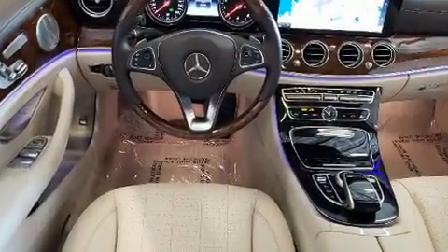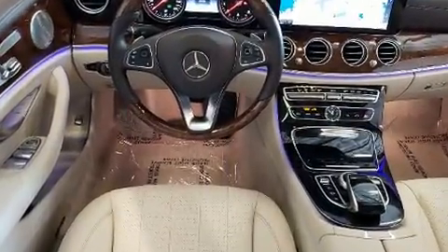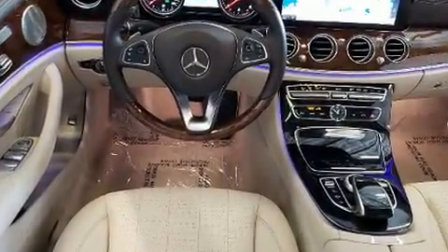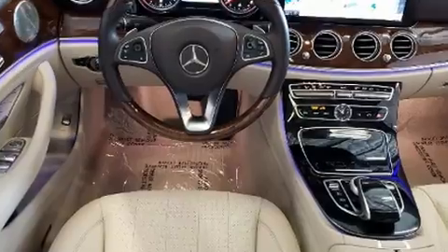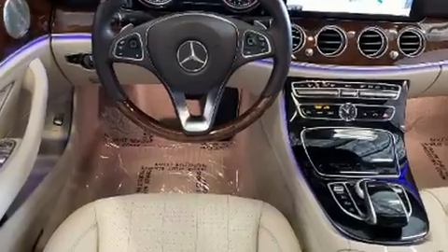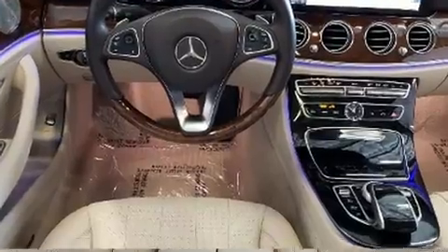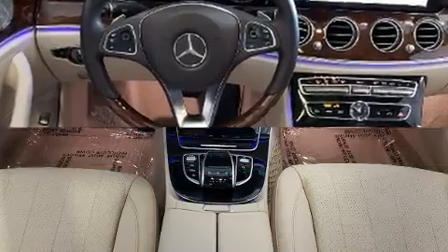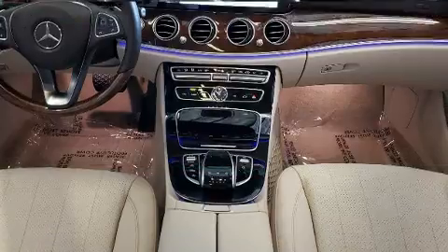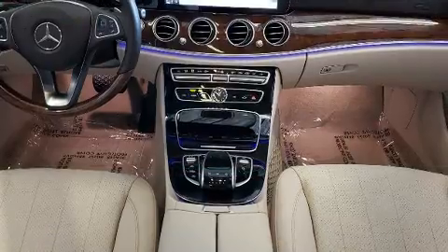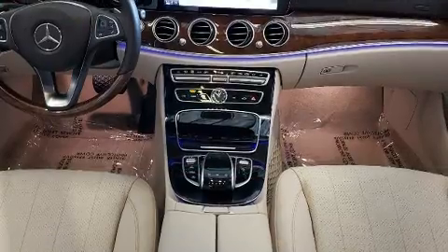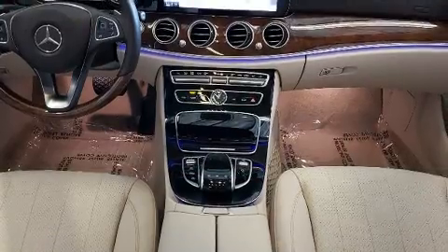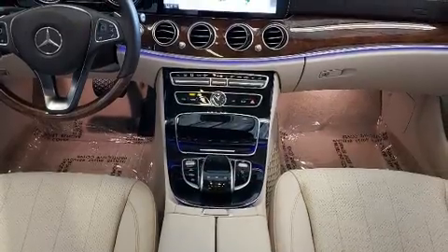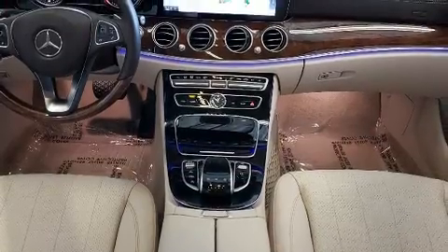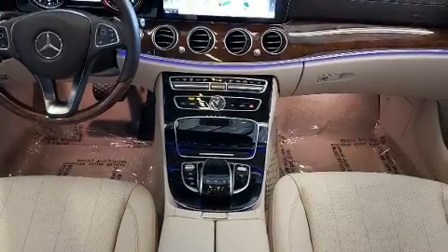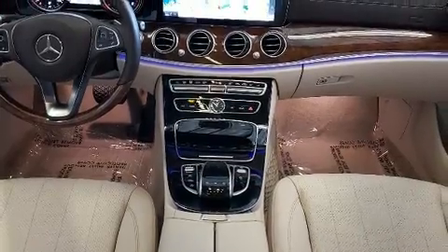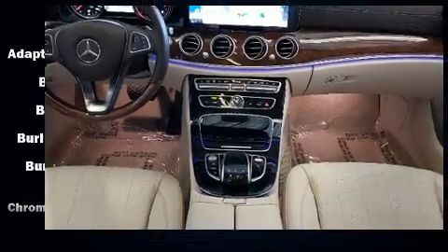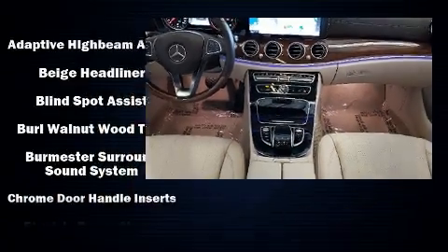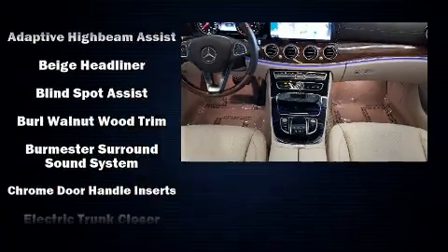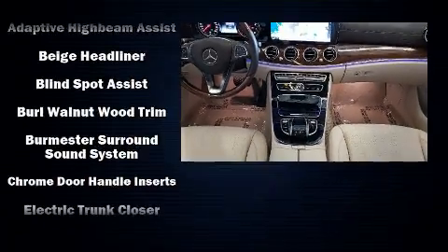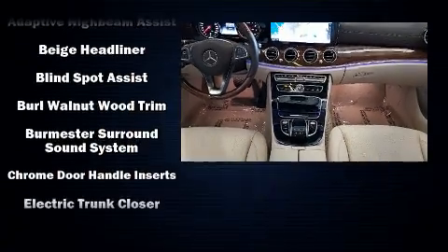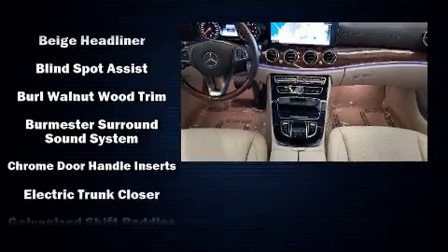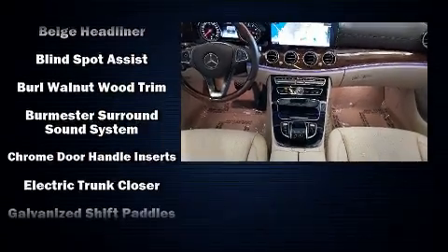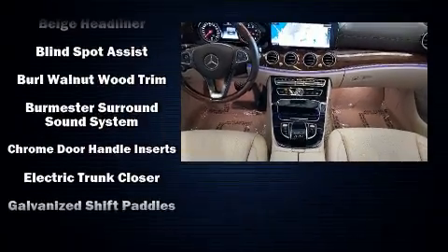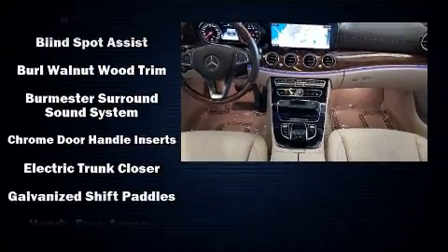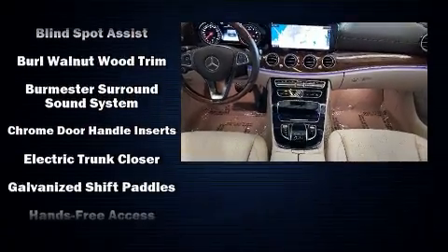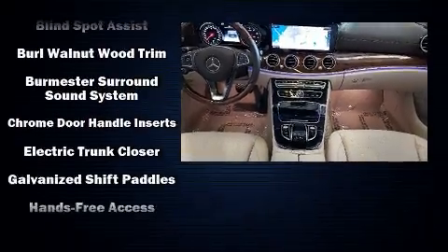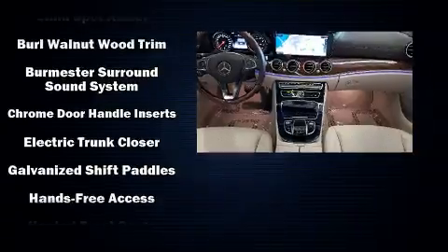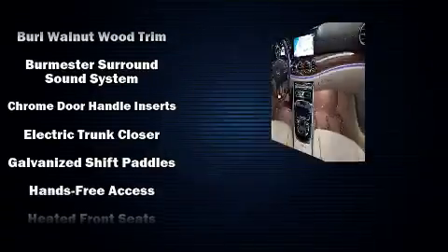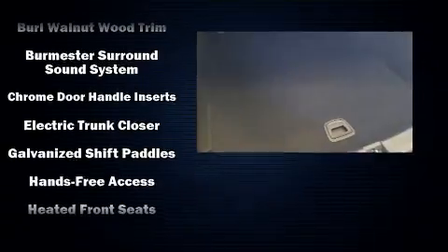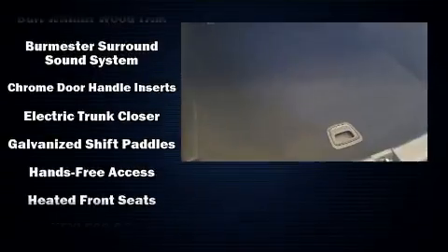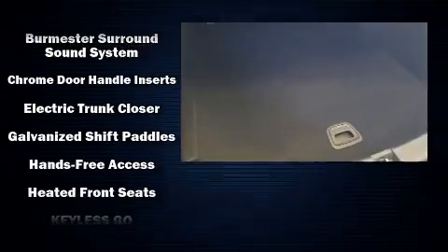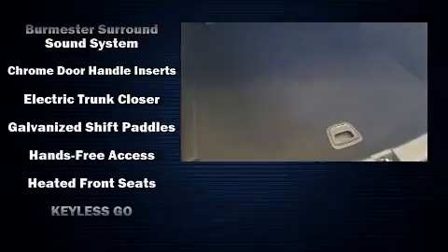Audio features include an AM-FM radio and 13 speakers, ensuring optimal sound no matter where you're seated.